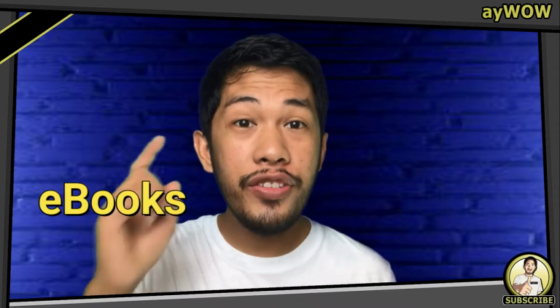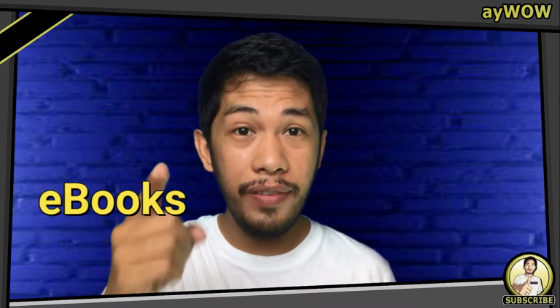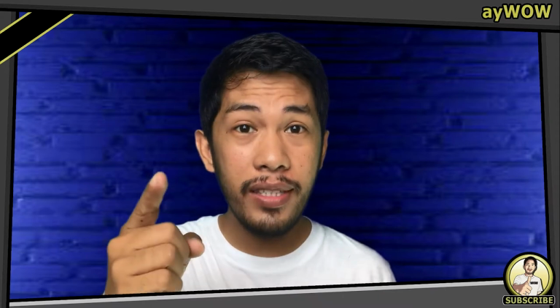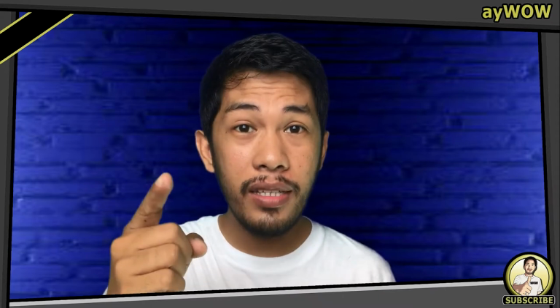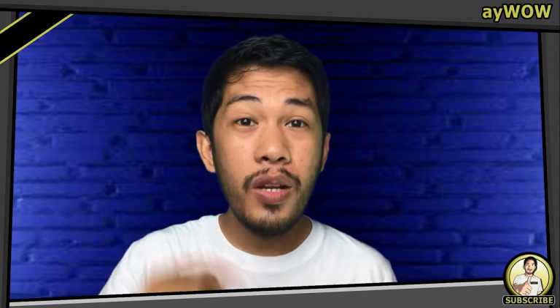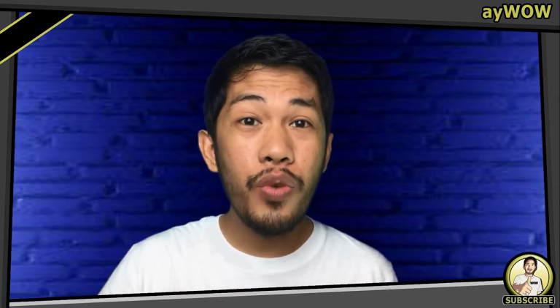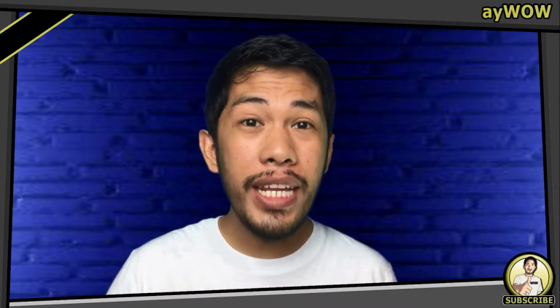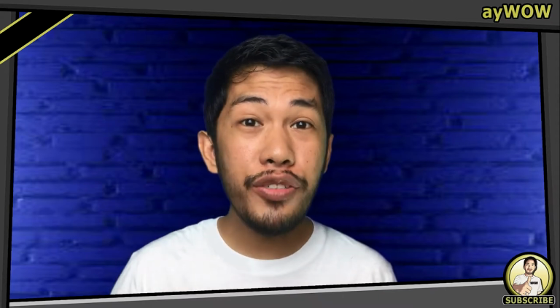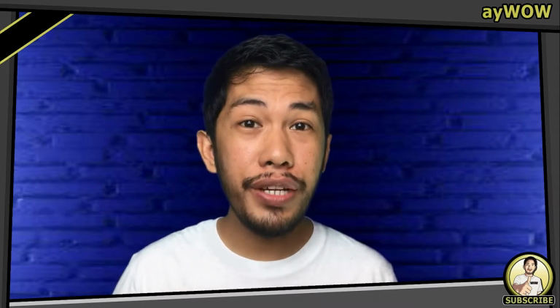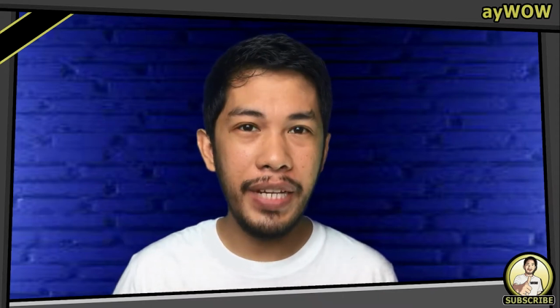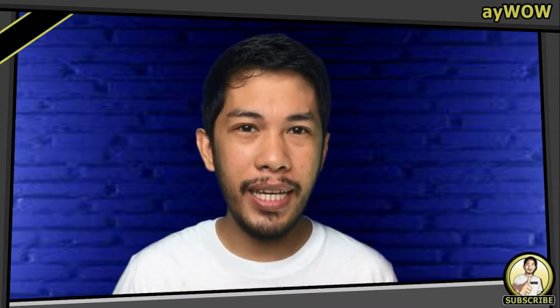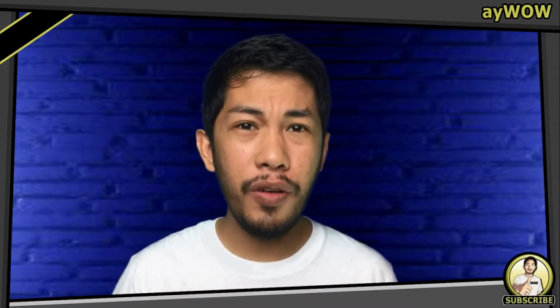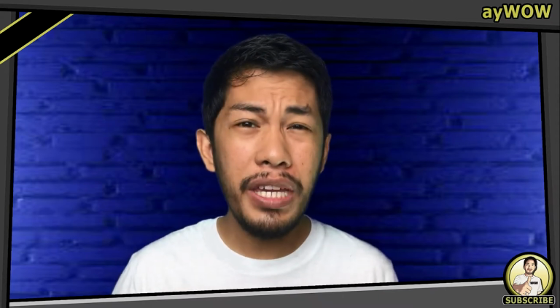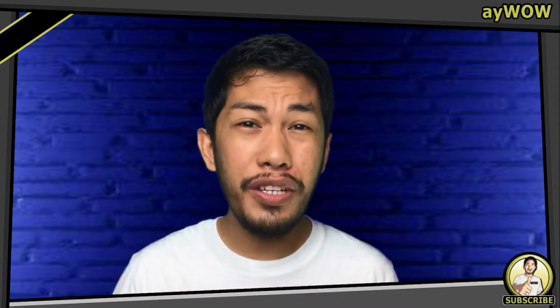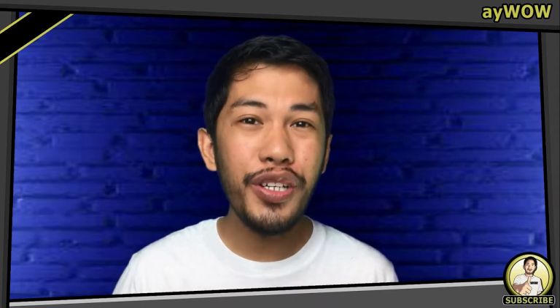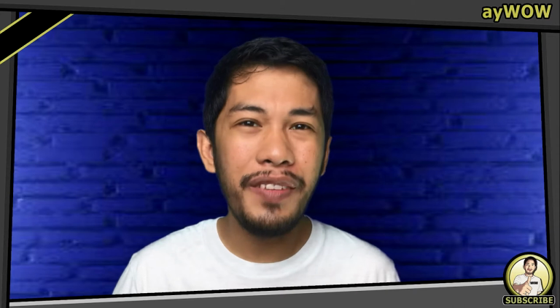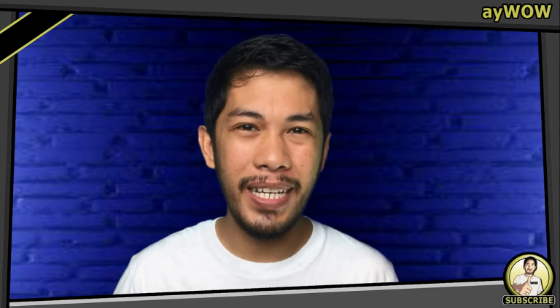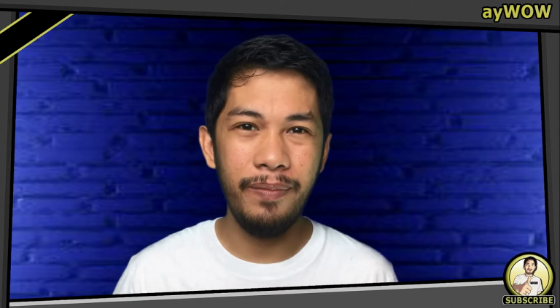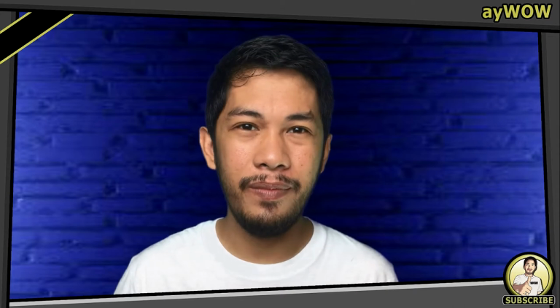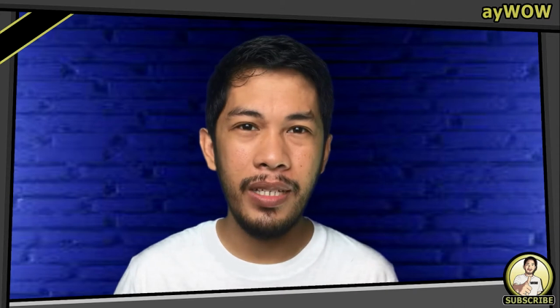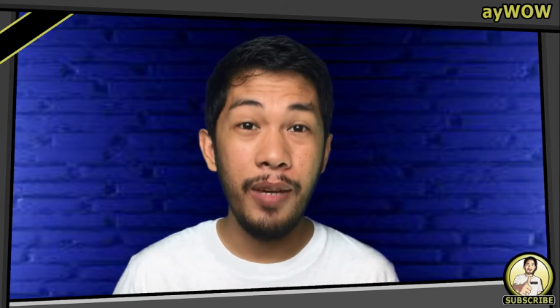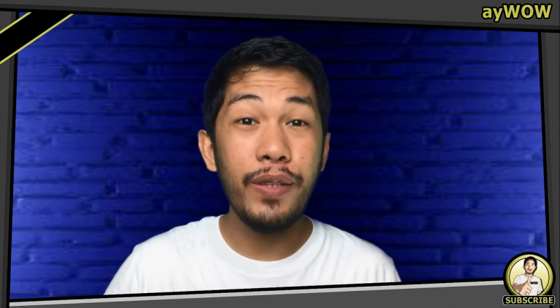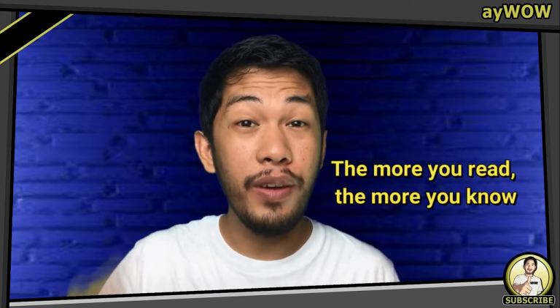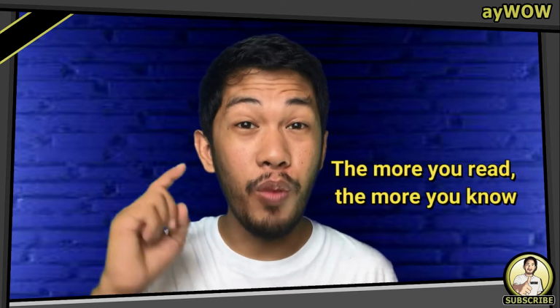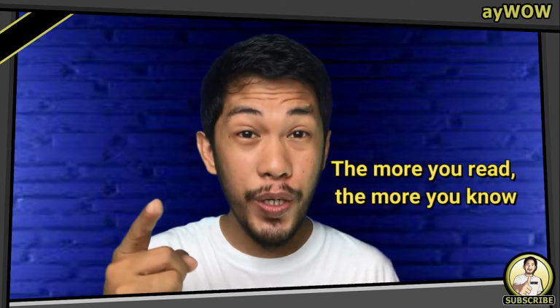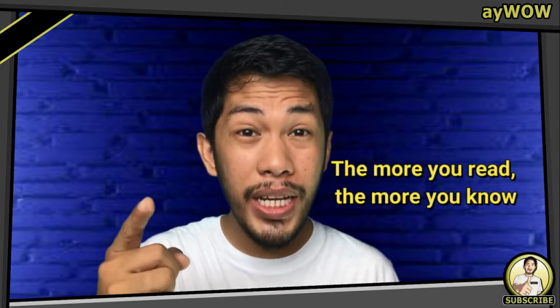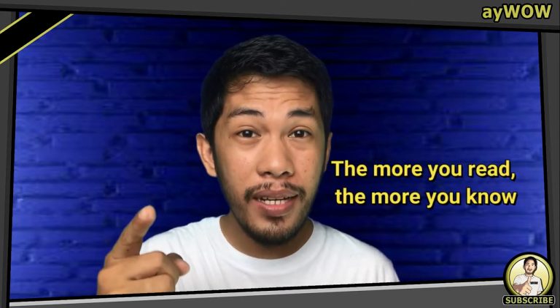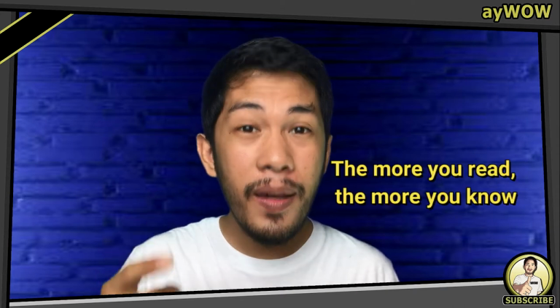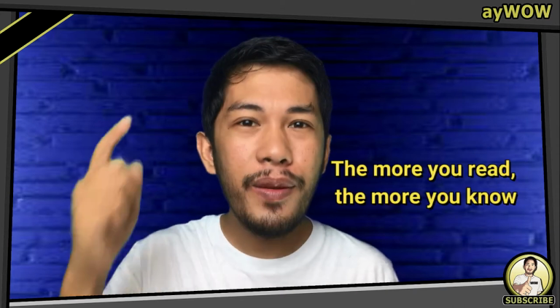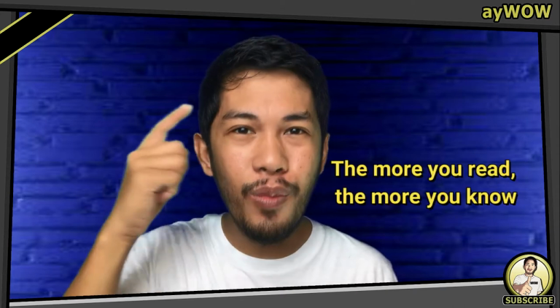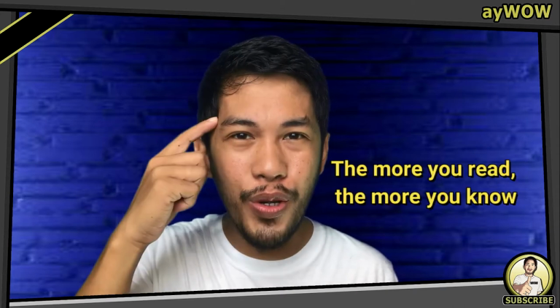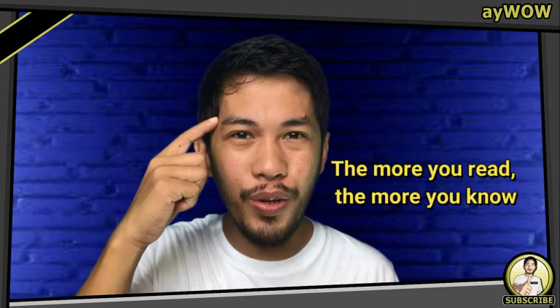Save it and read it during your free time or even your coffee time. Because the more you read, the more you know.